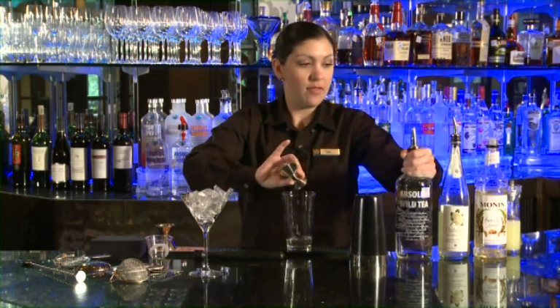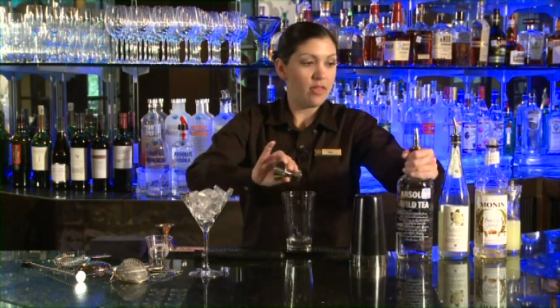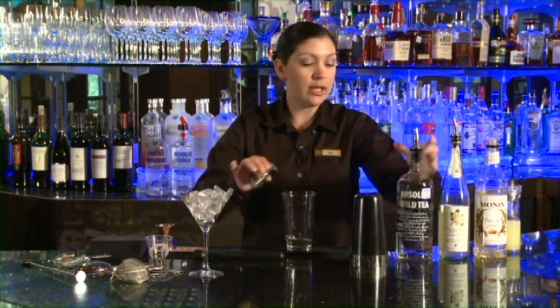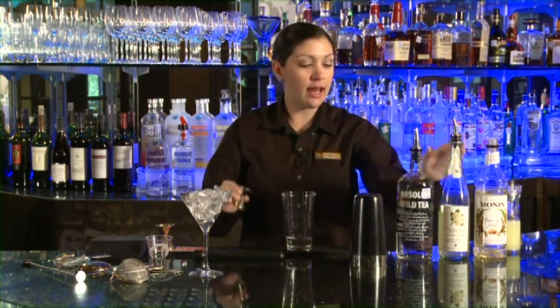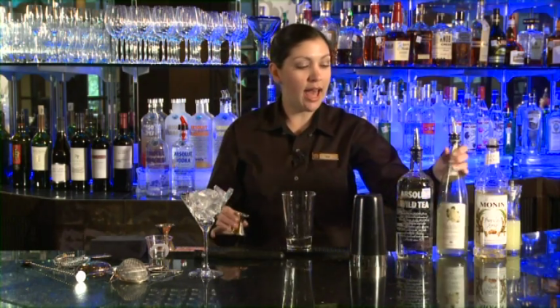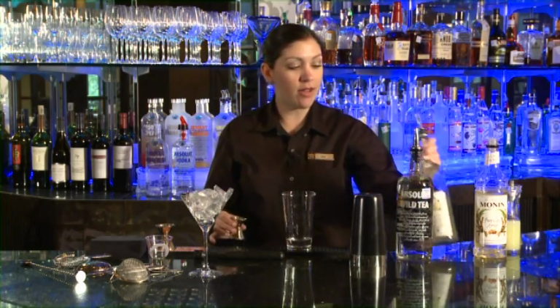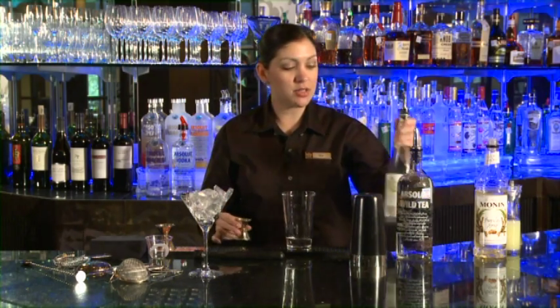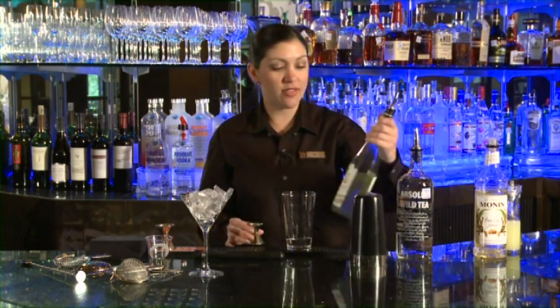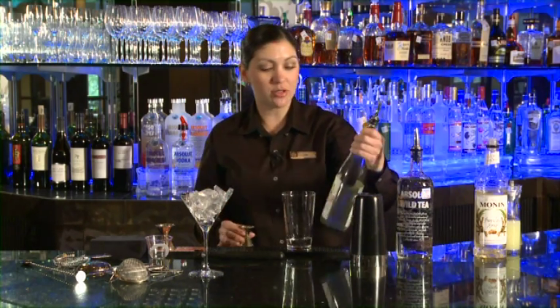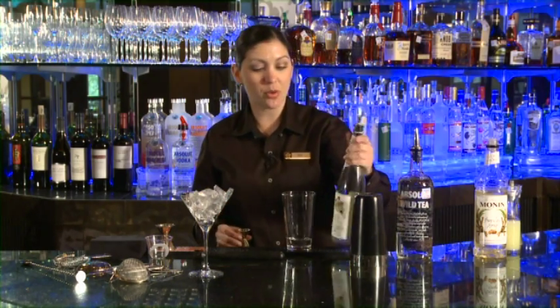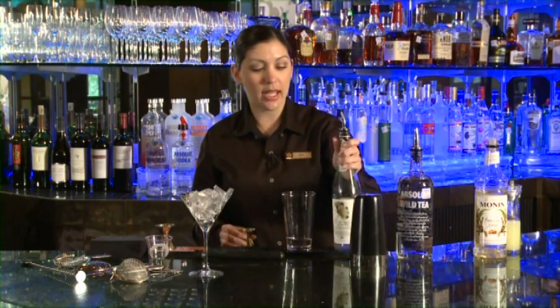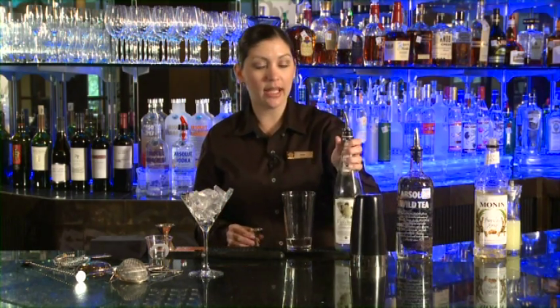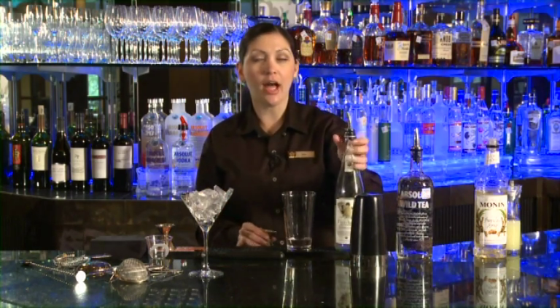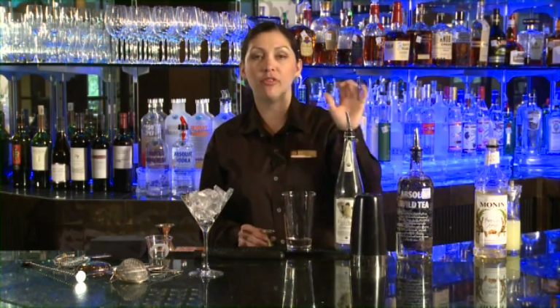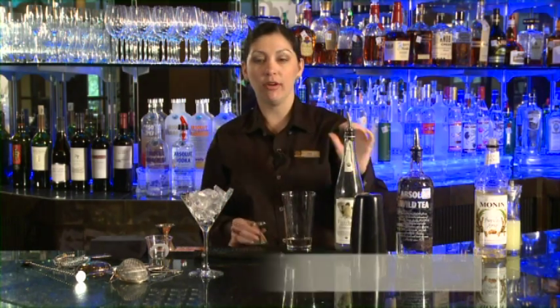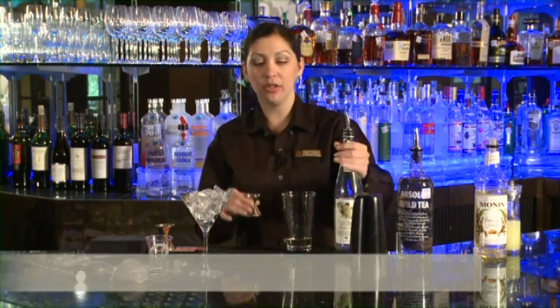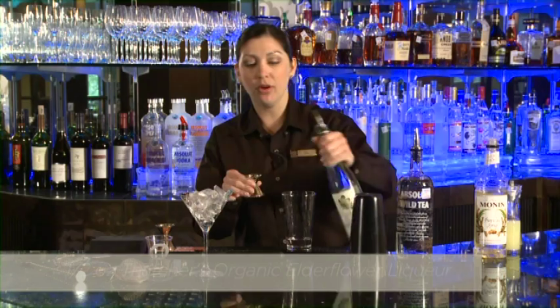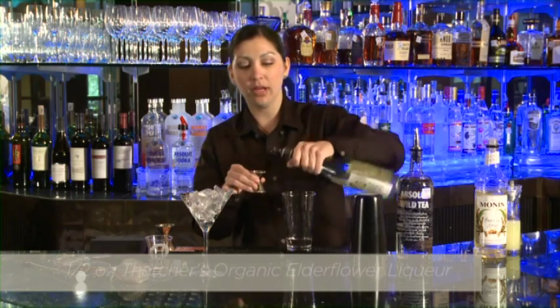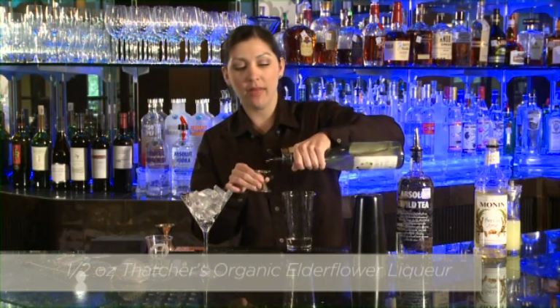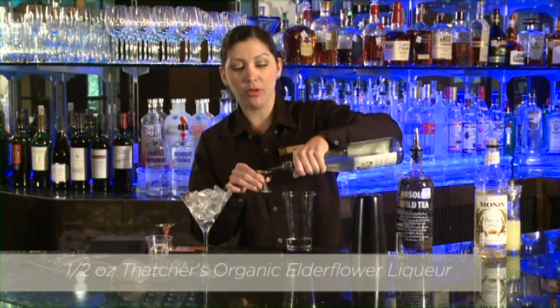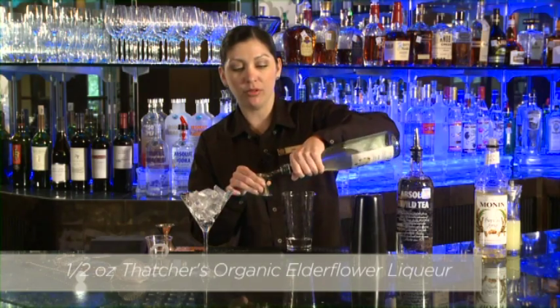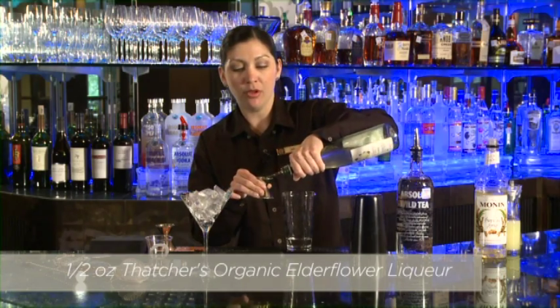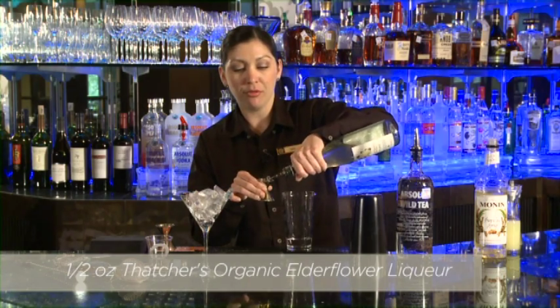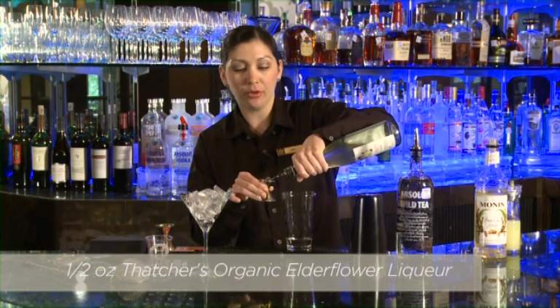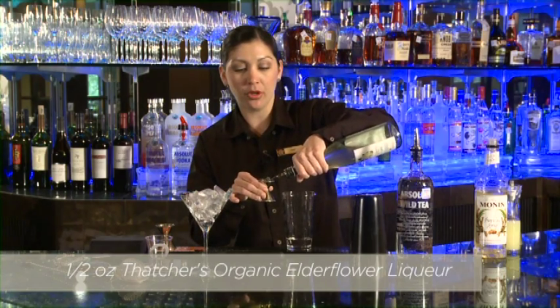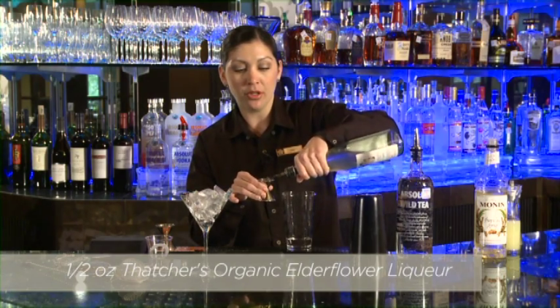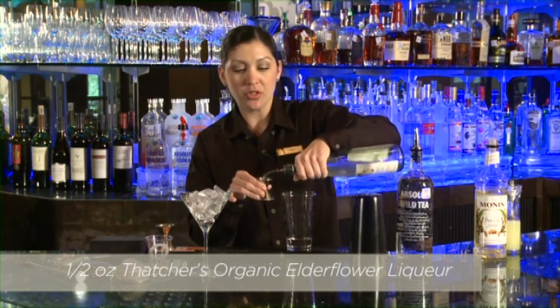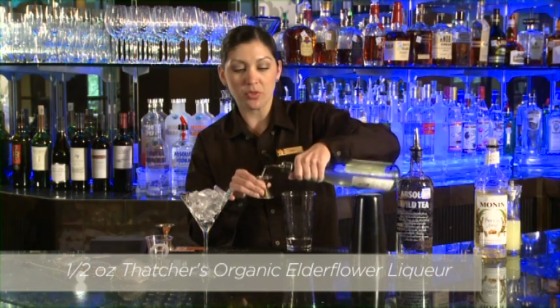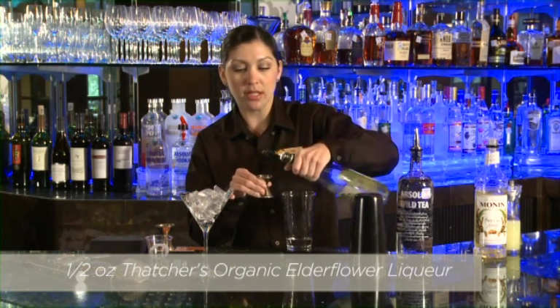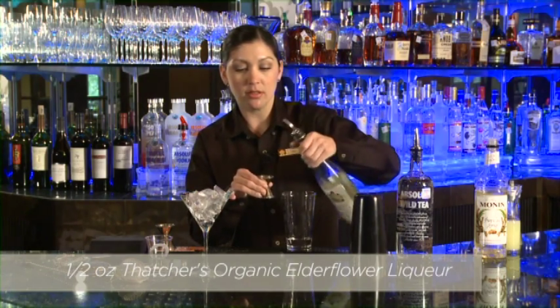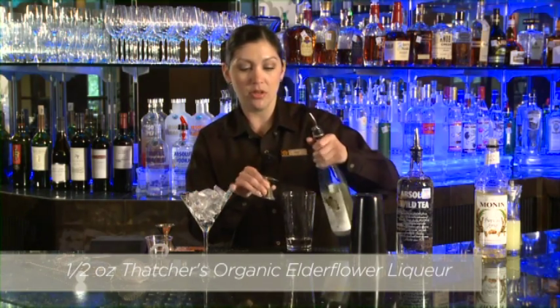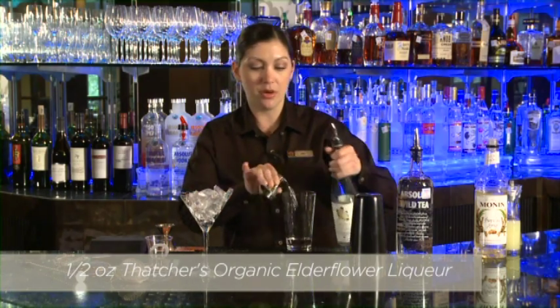Then we need a half ounce of Thatcher's Organic Elderflower Liqueur — that beautiful floral, sweet note.